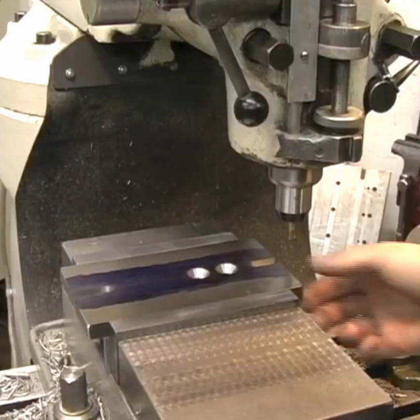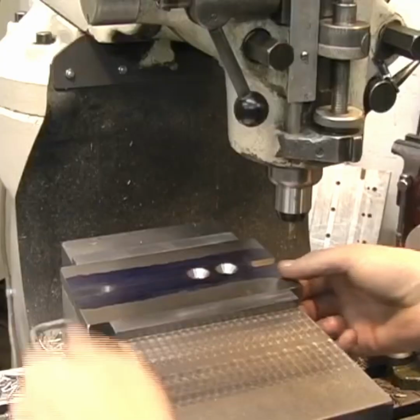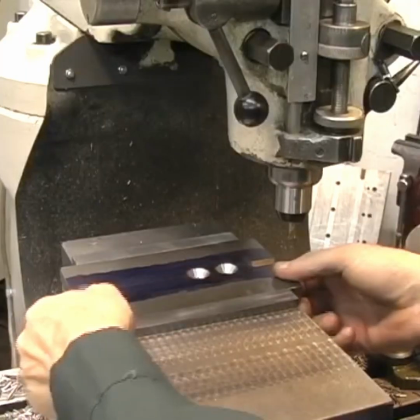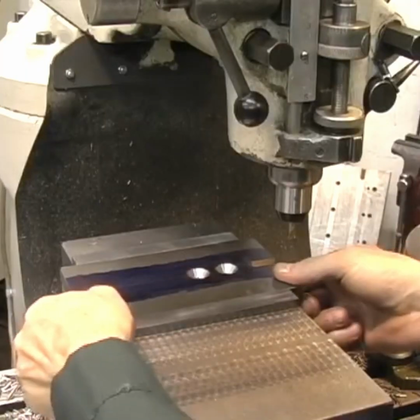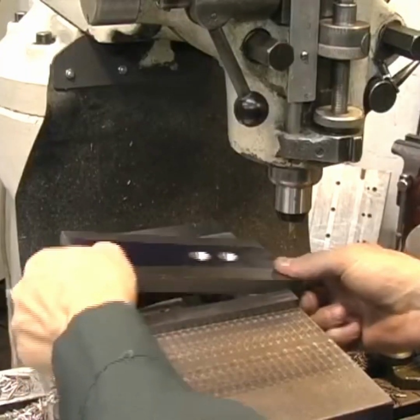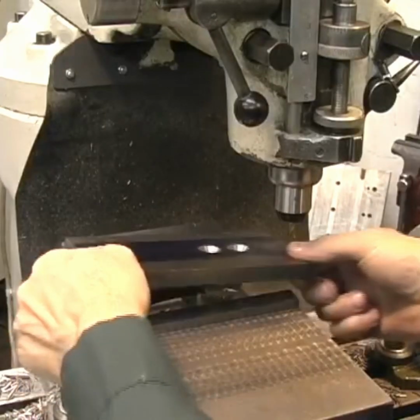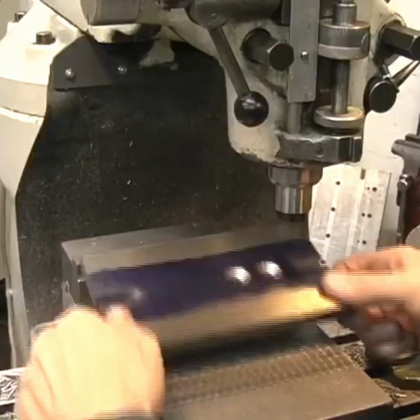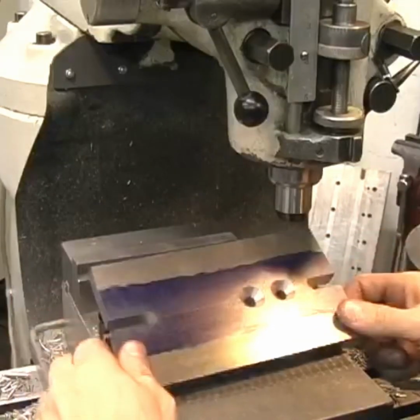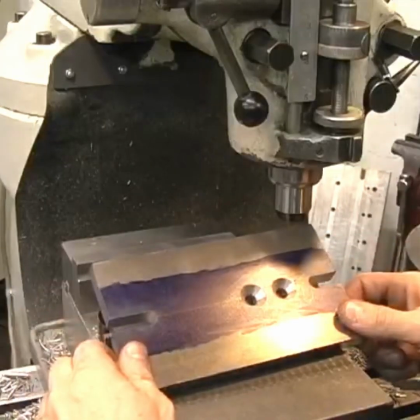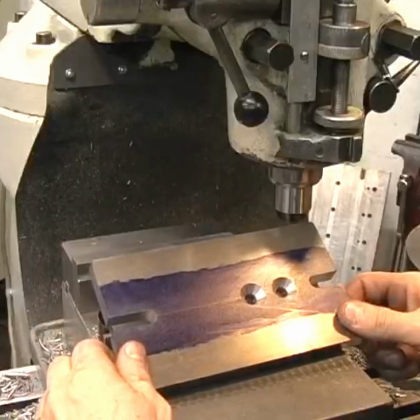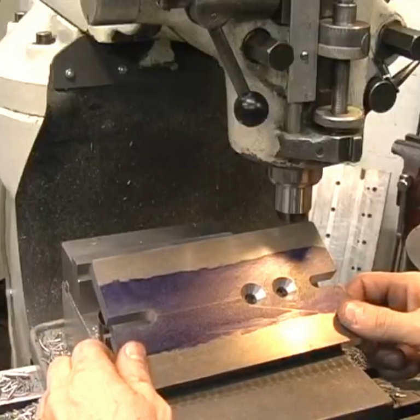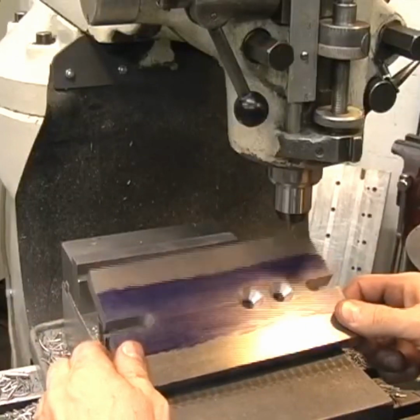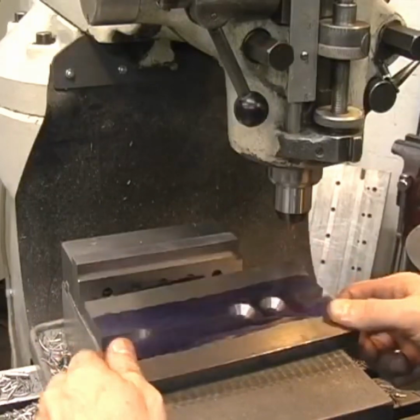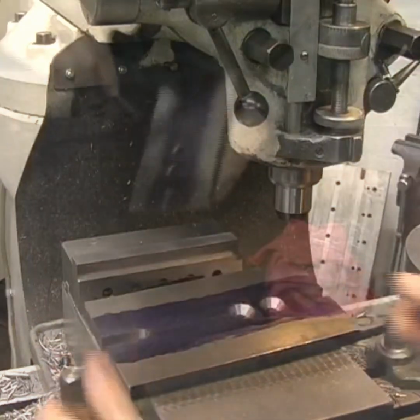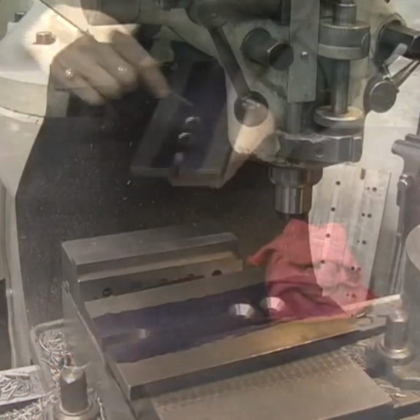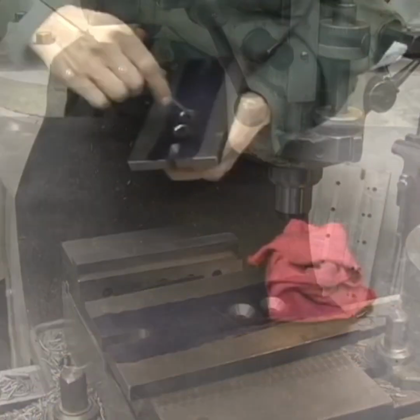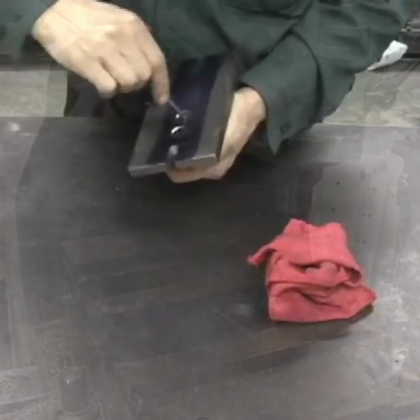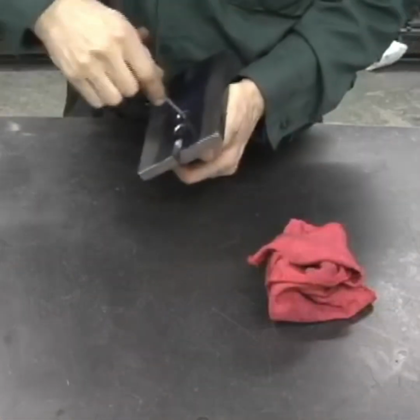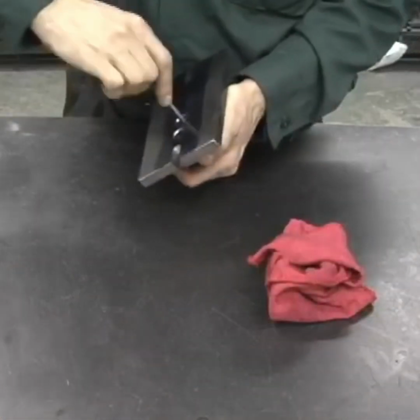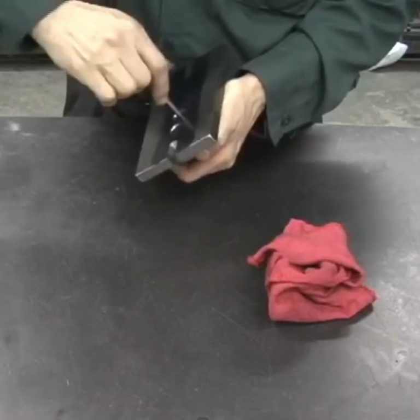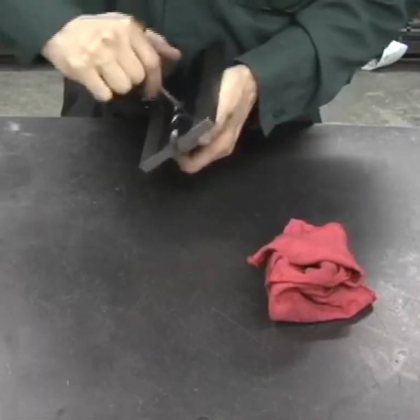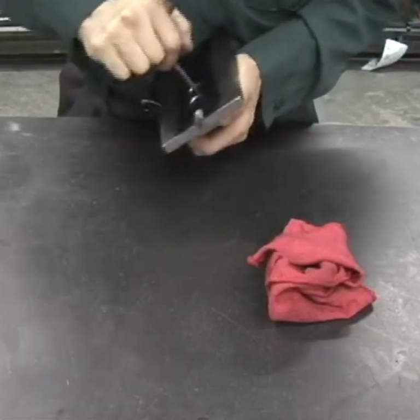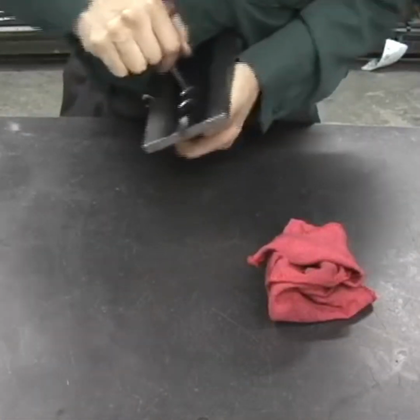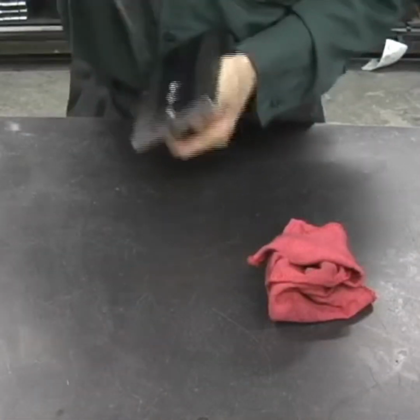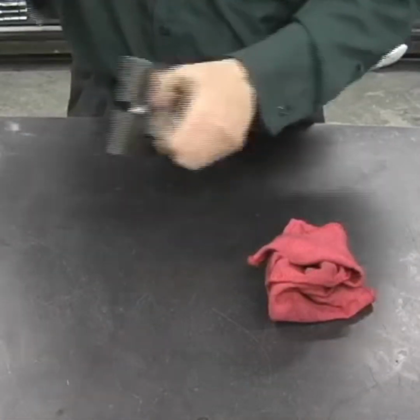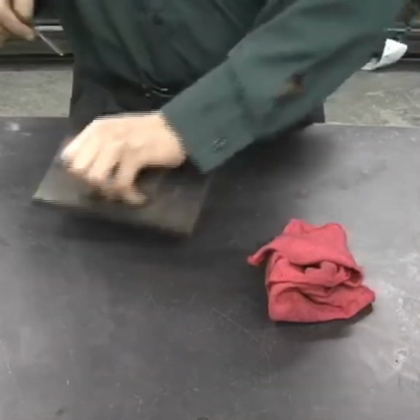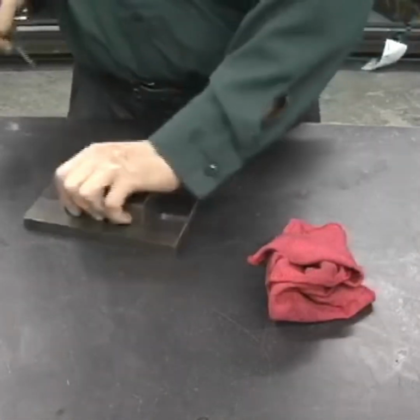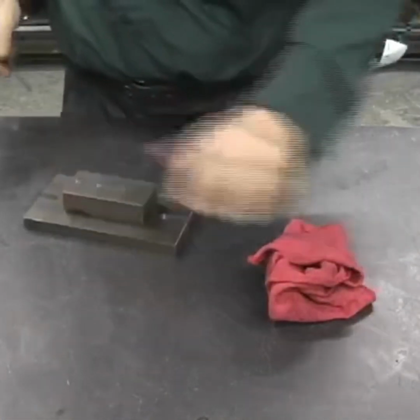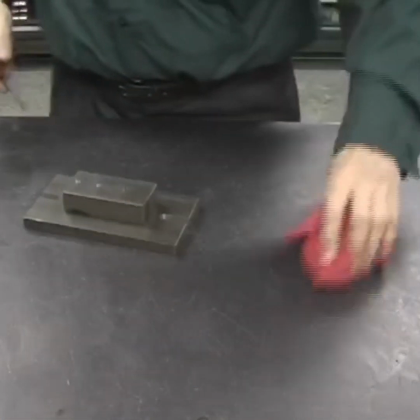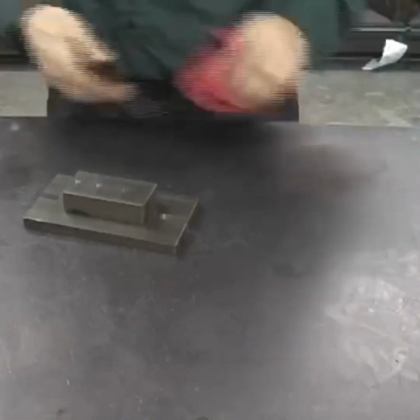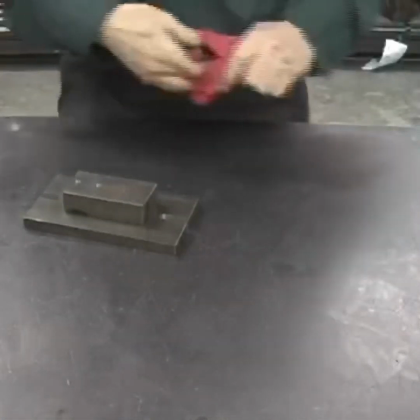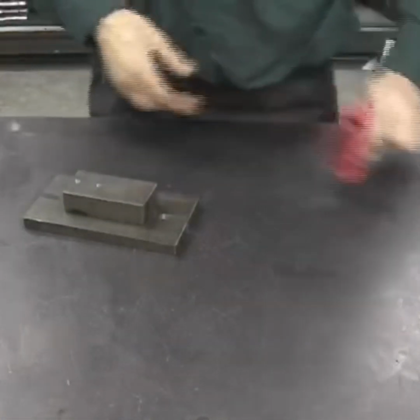The mounting plate's done. Now we just bolt the workpiece on top of the mounting plate and then go back to the milling machine for some more setup.